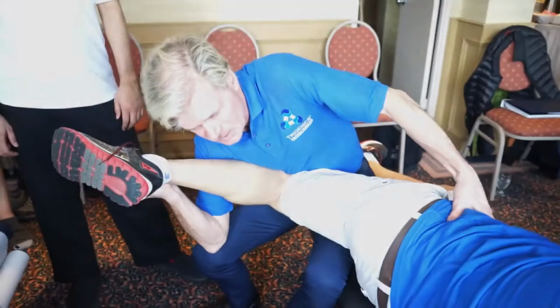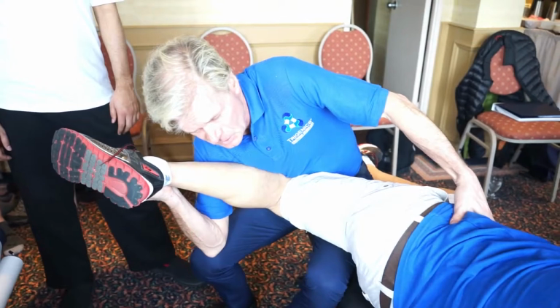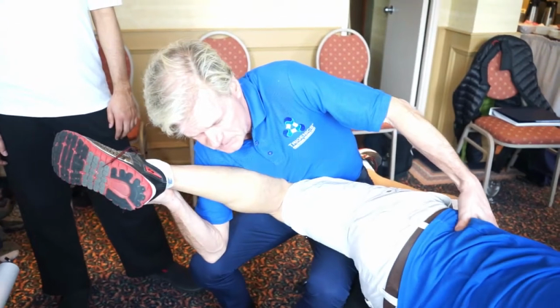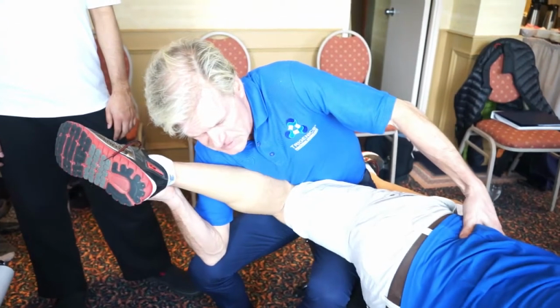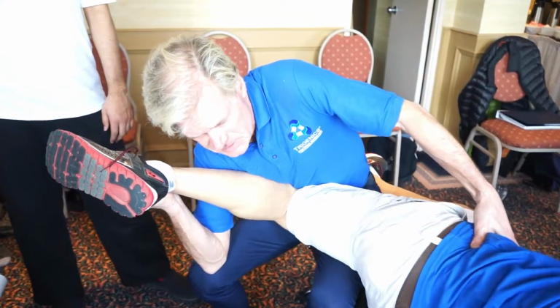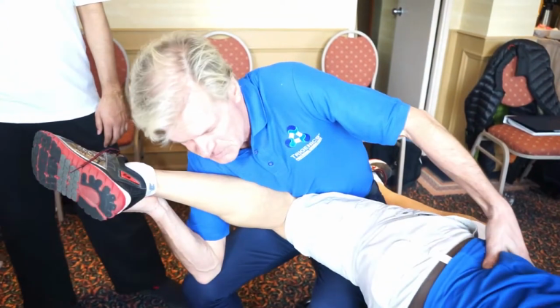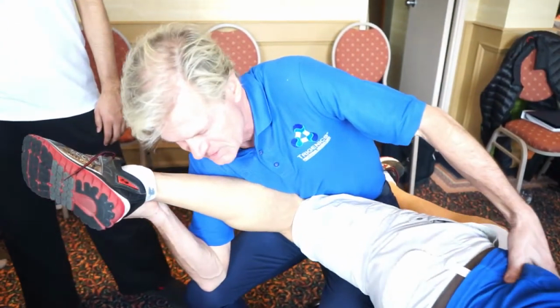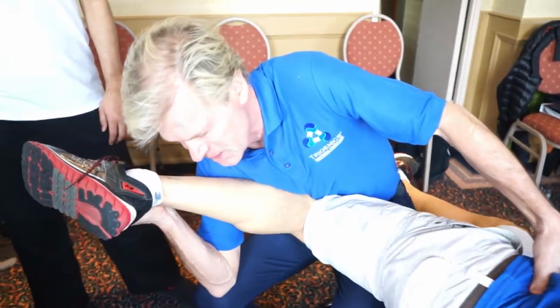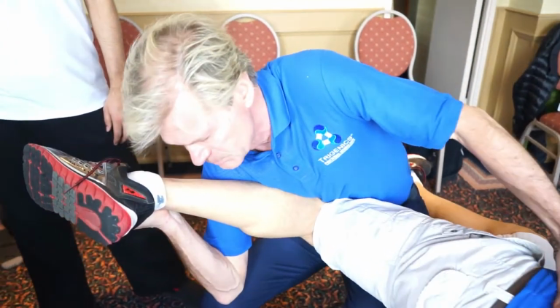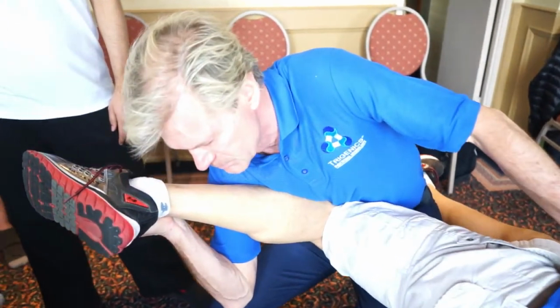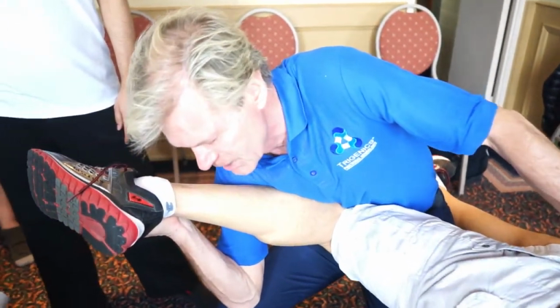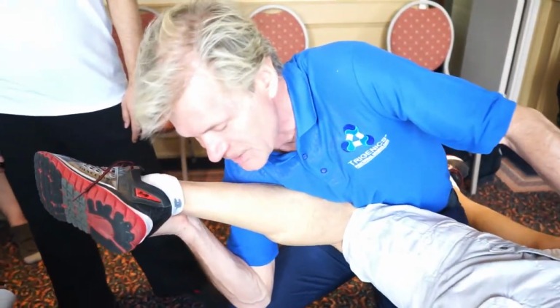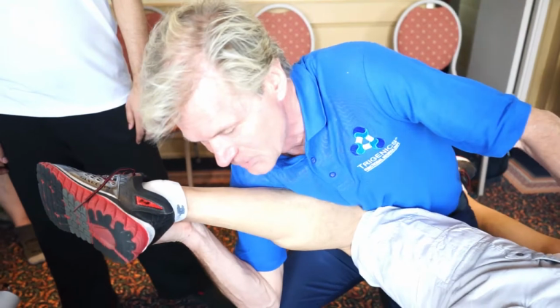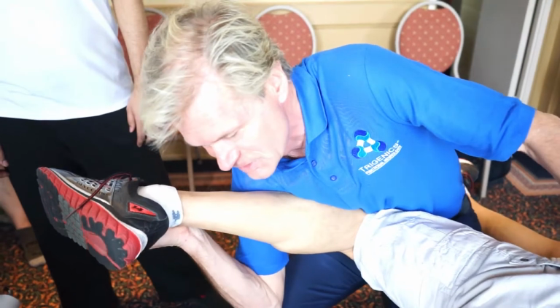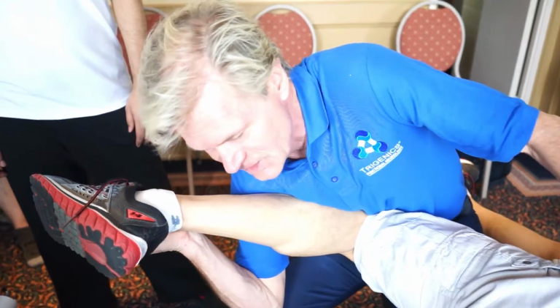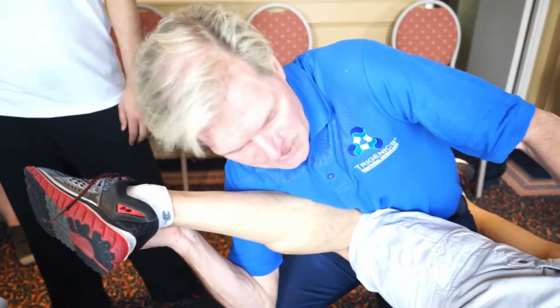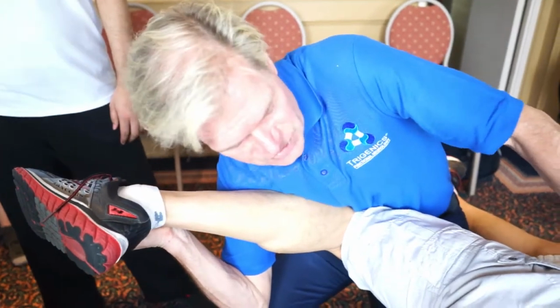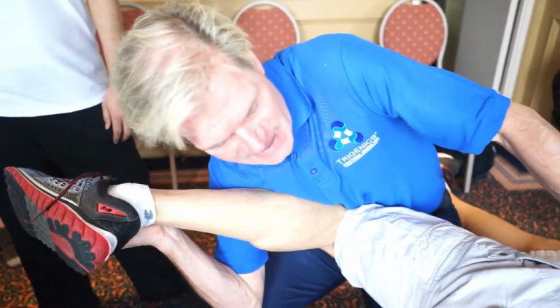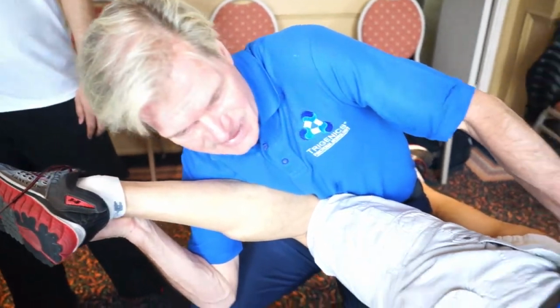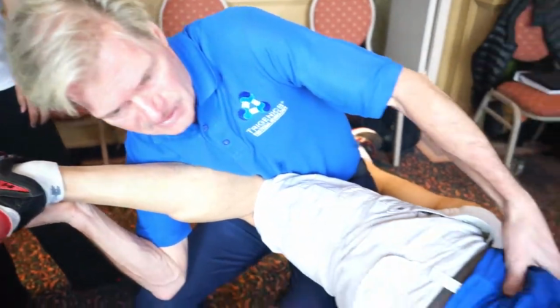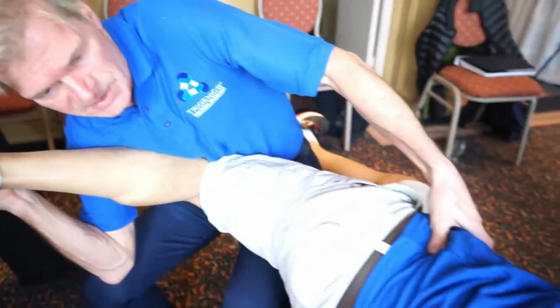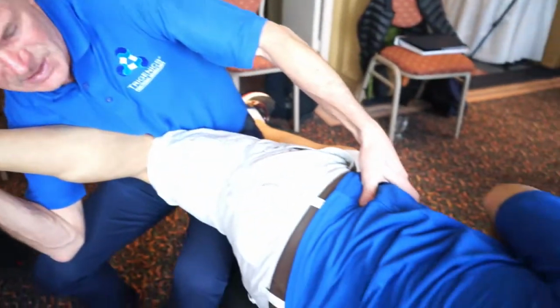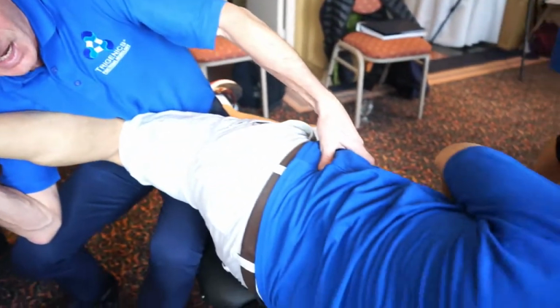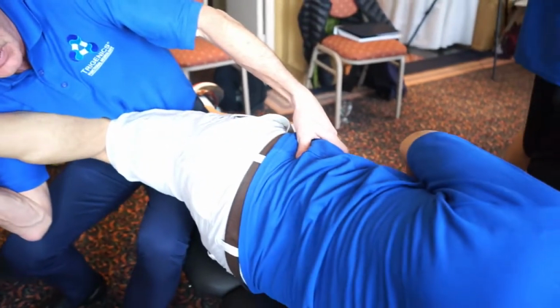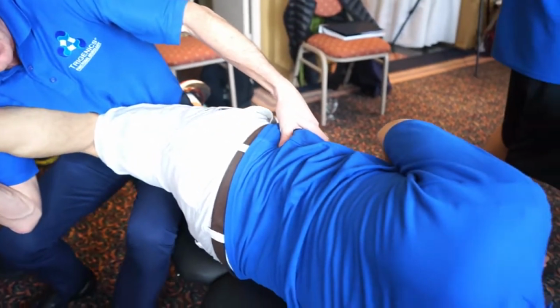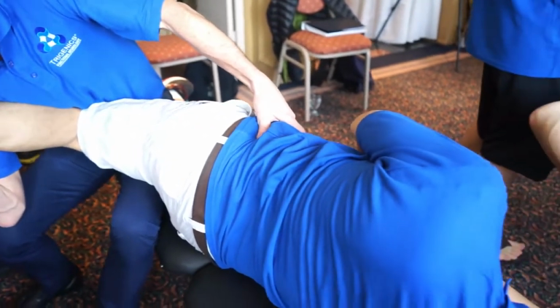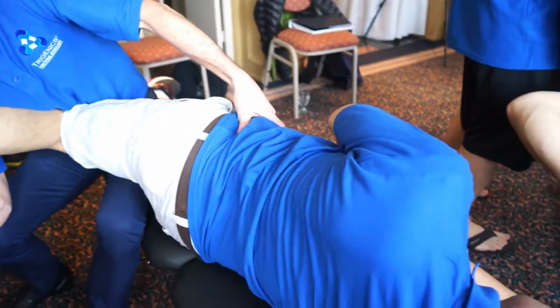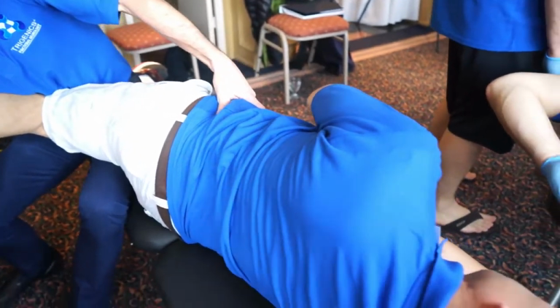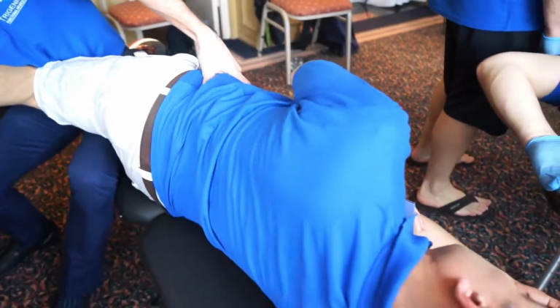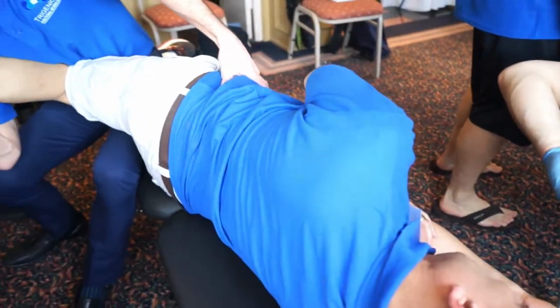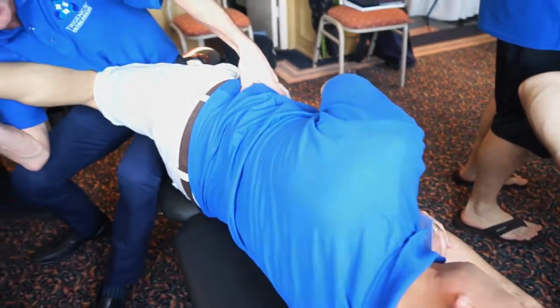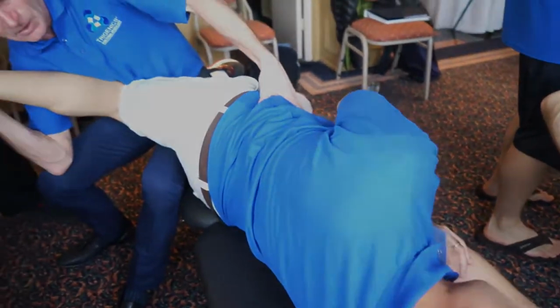Go. Press down. There. Now, you see how it contracted there? When you press down with the heel. And relax. Let it go.